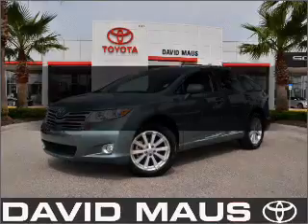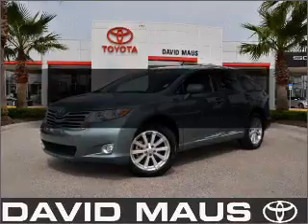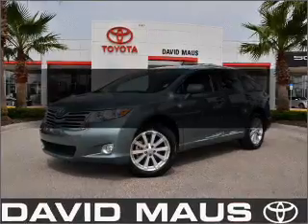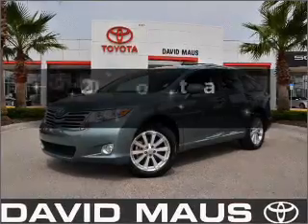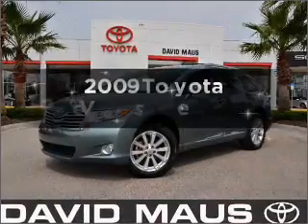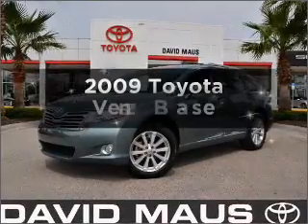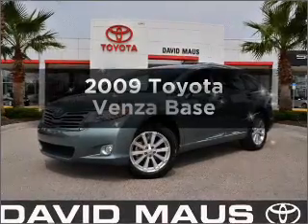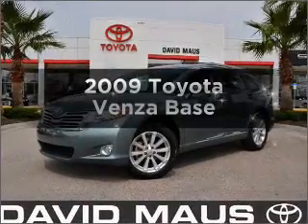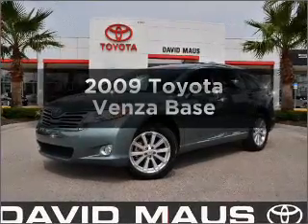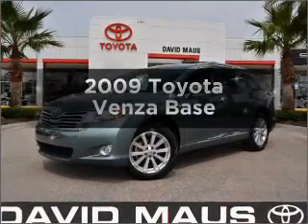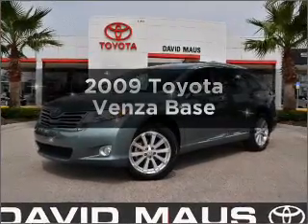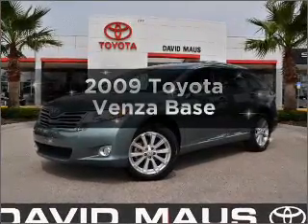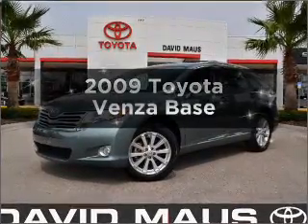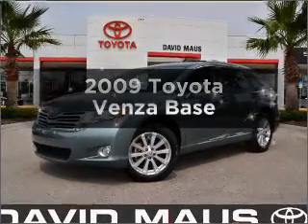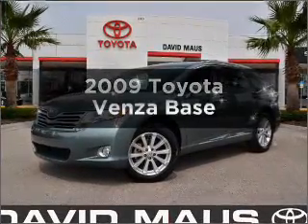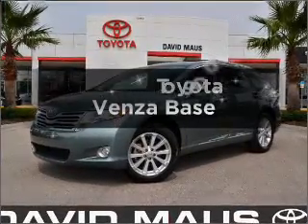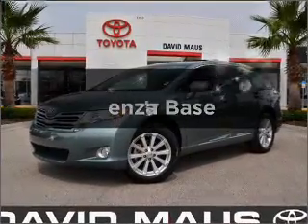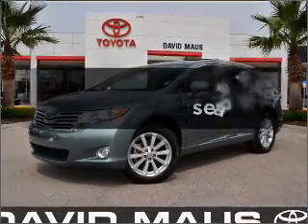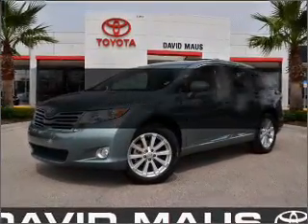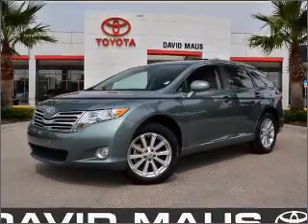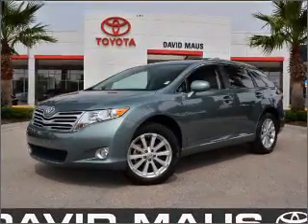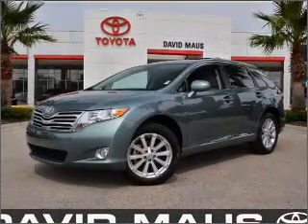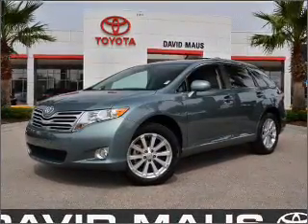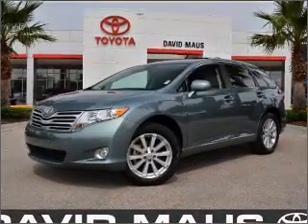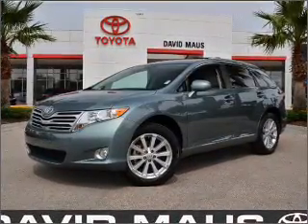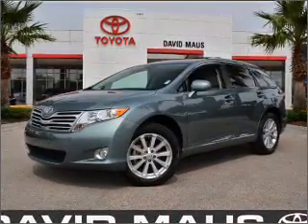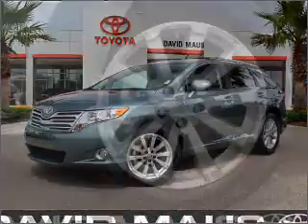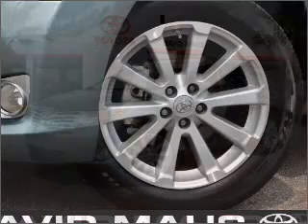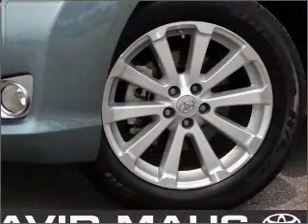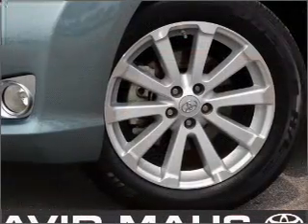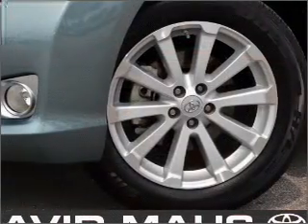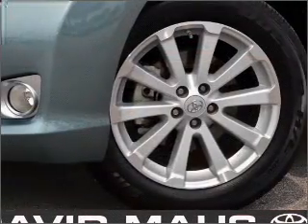Presenting the 2009 Toyota Venza — everything you need under one roof with this great vehicle.